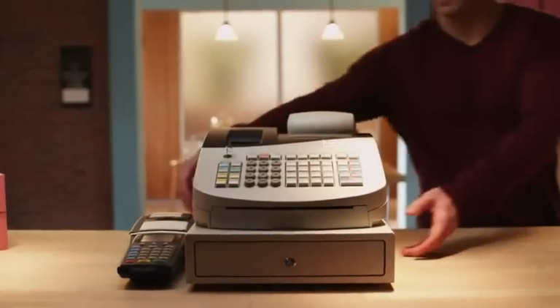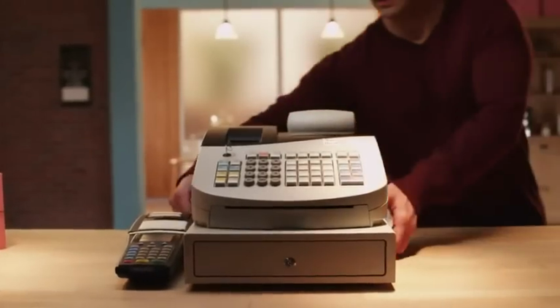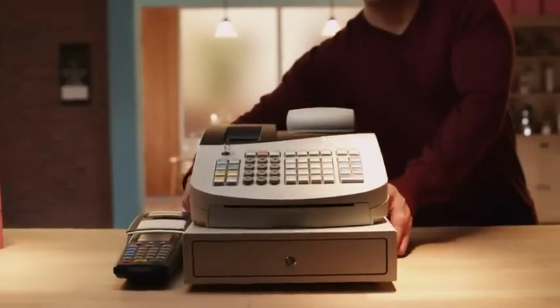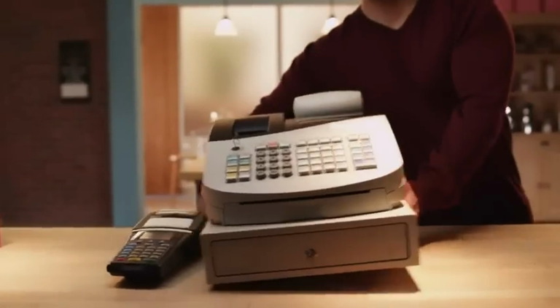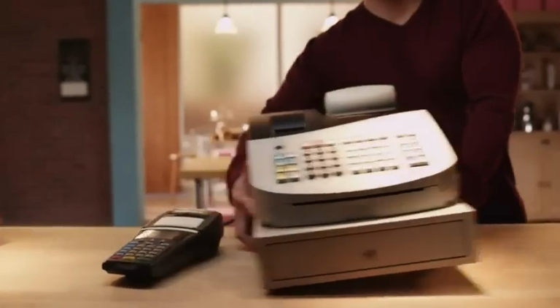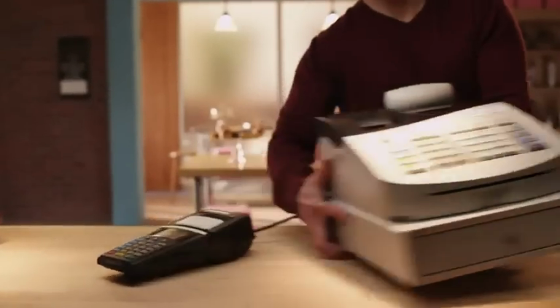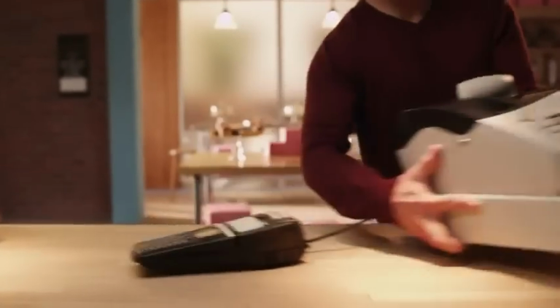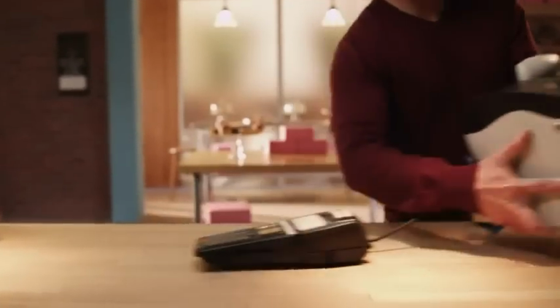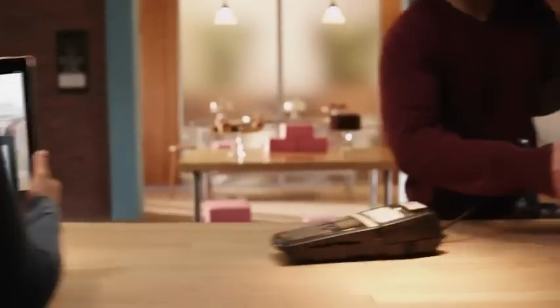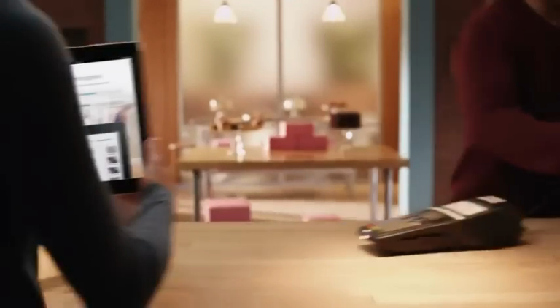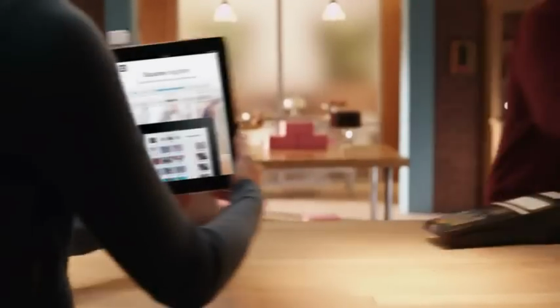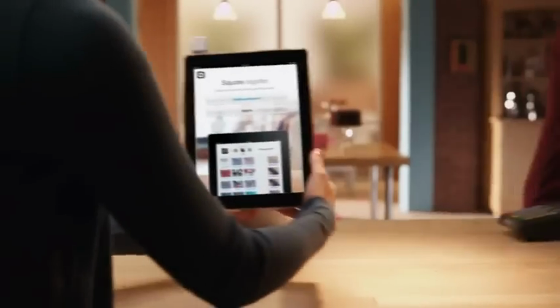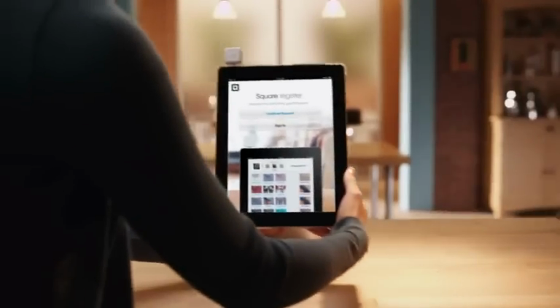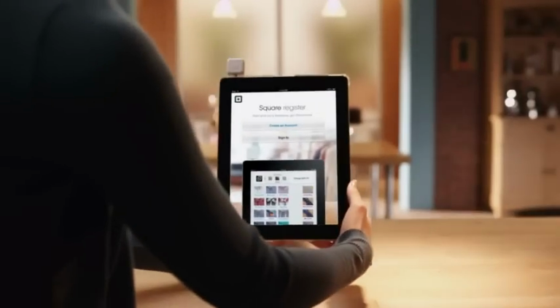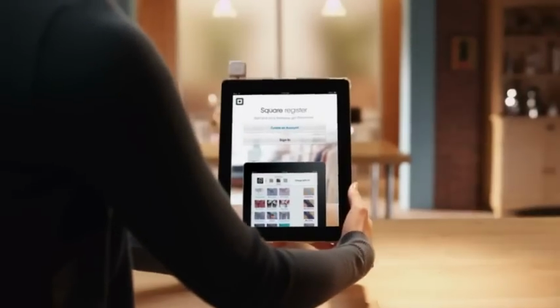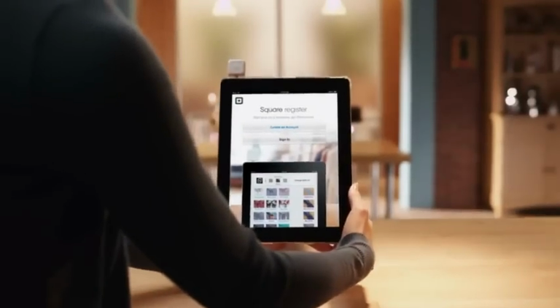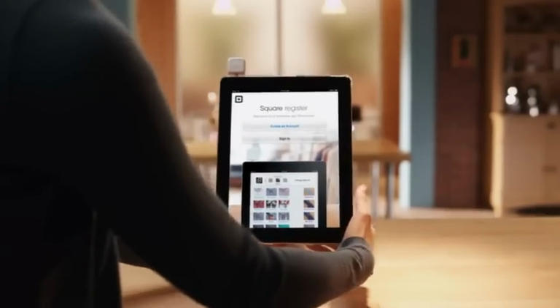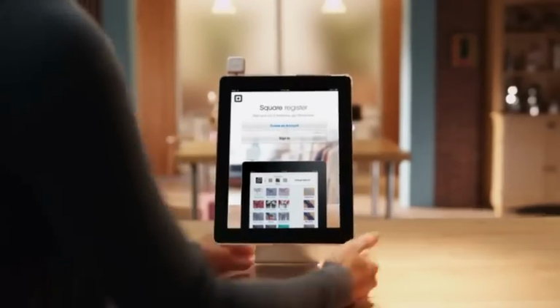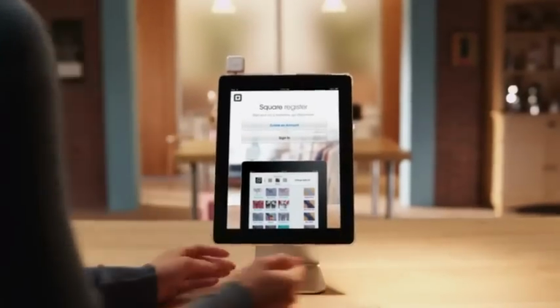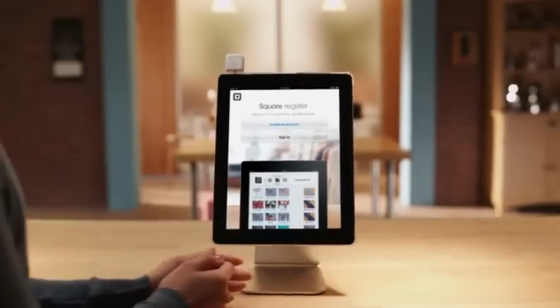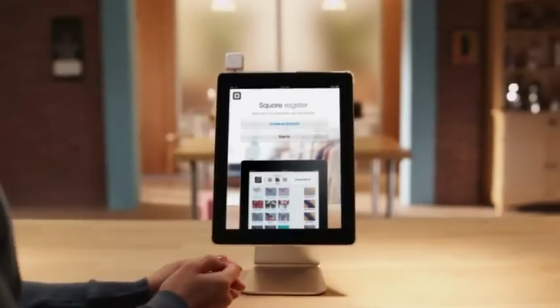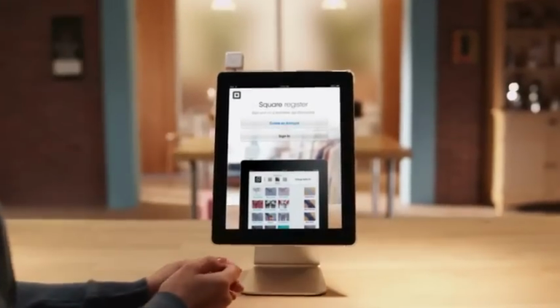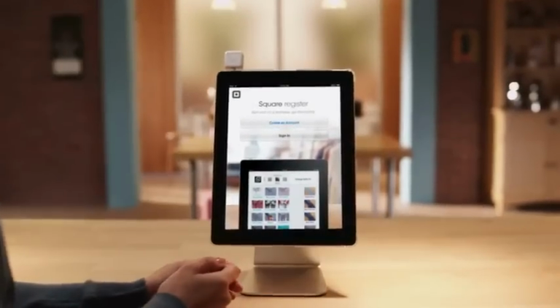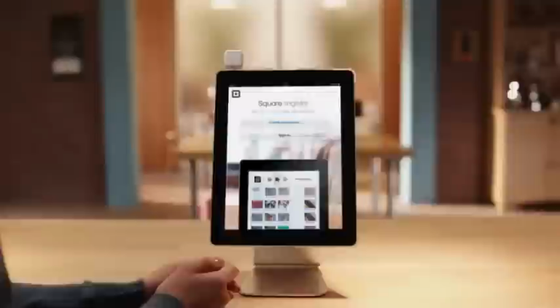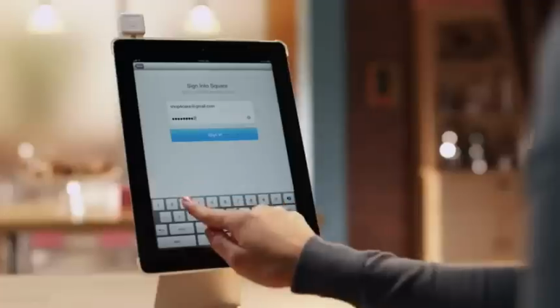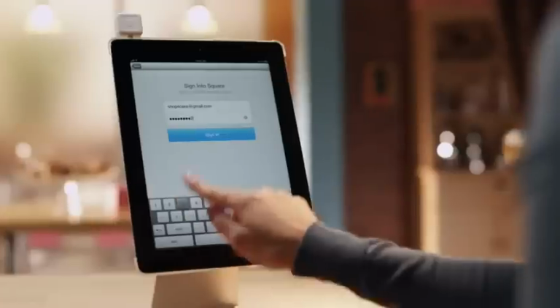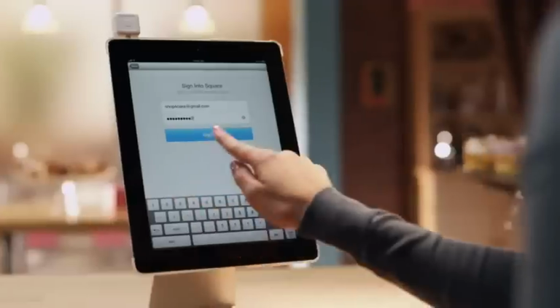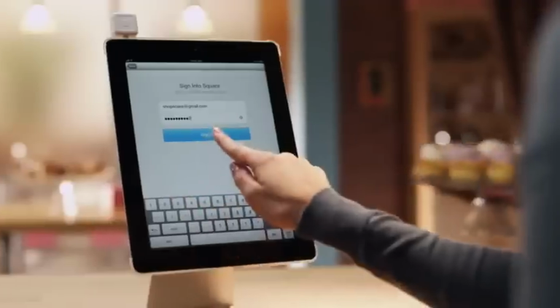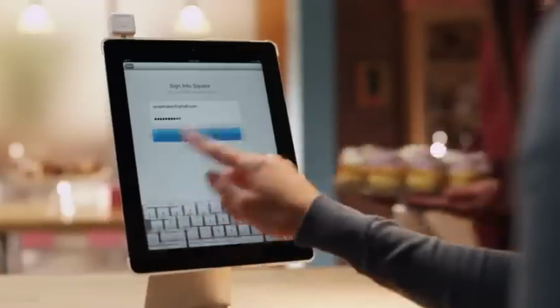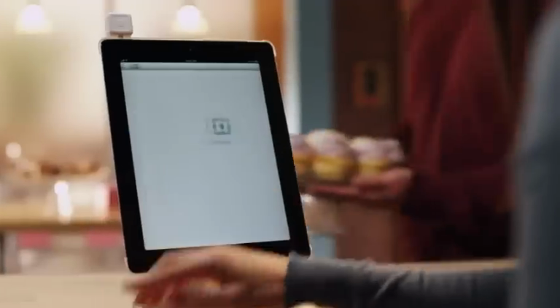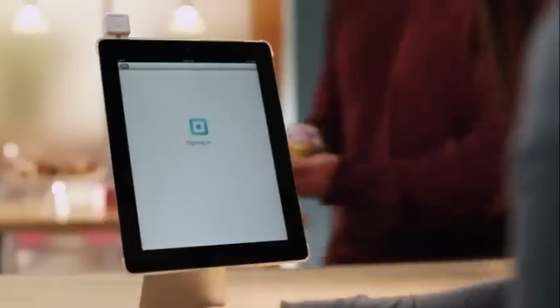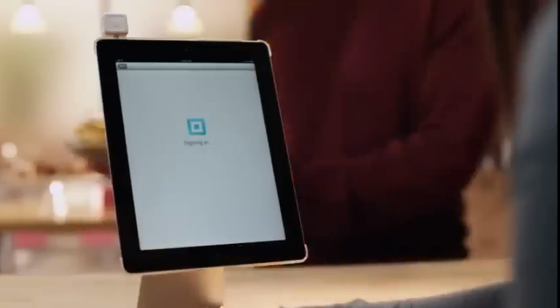Square Register makes it easy to start and grow your business. All you need is an iPad.